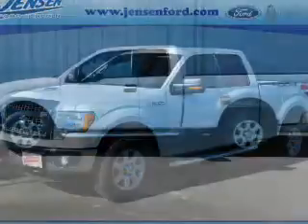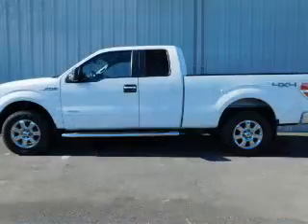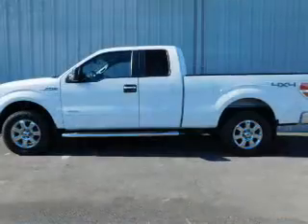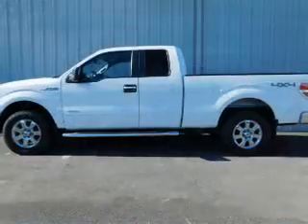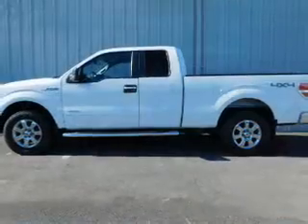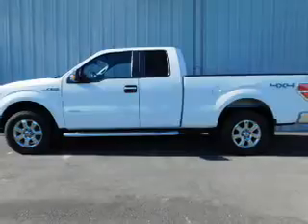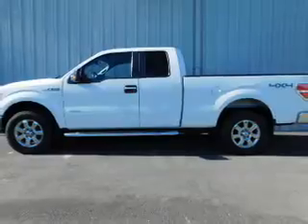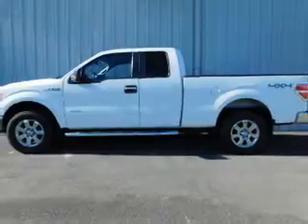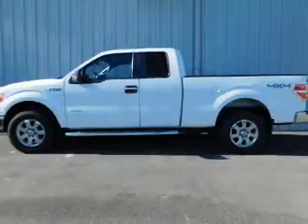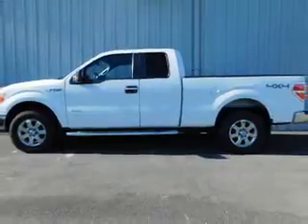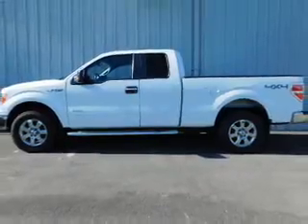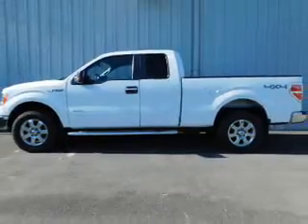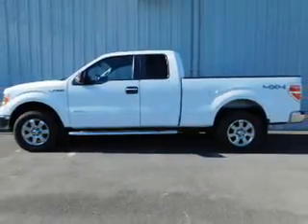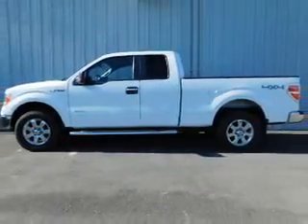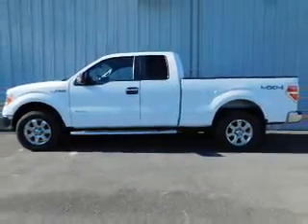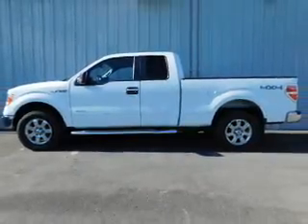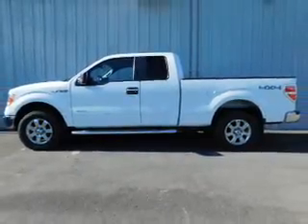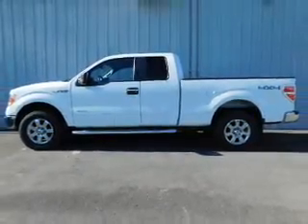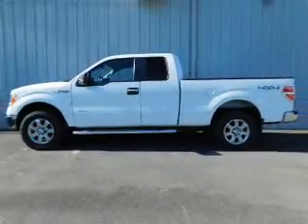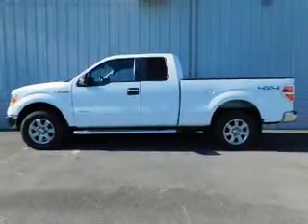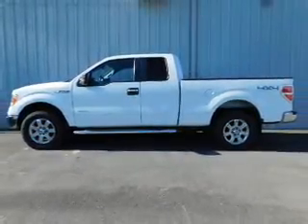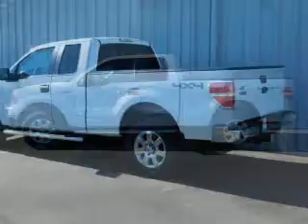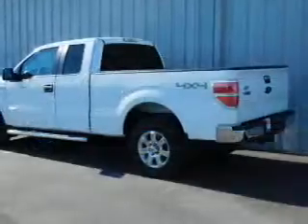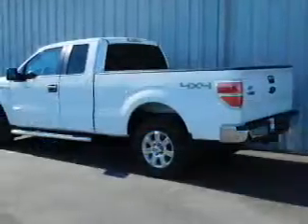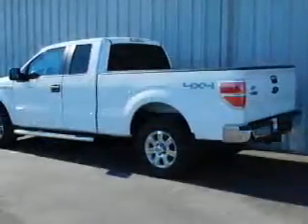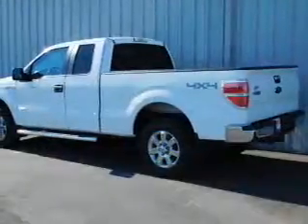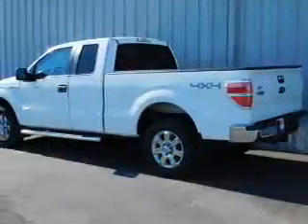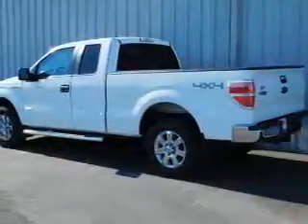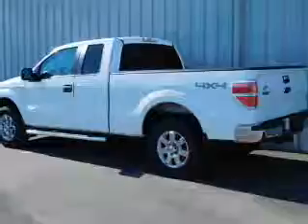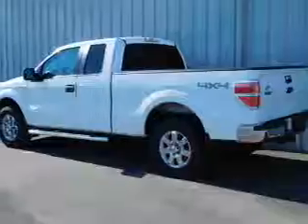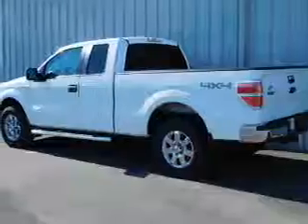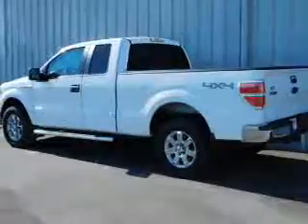It's powered by four-wheel drive, a 3.5 liter six-cylinder engine, and an automatic transmission.